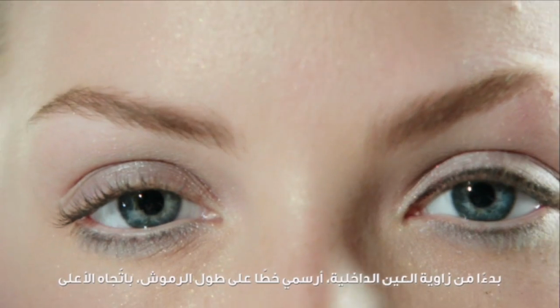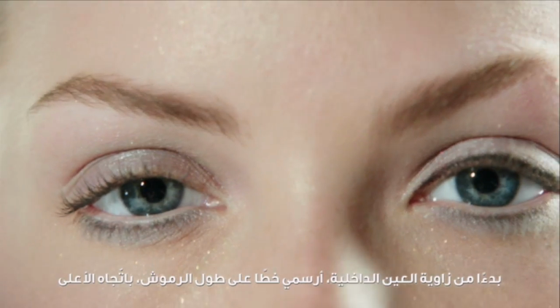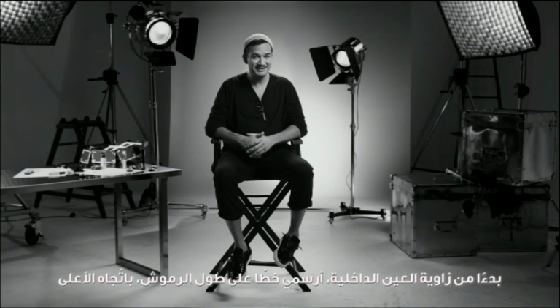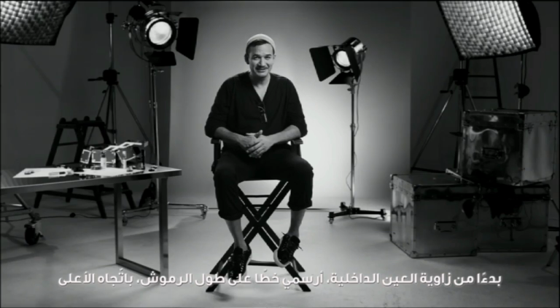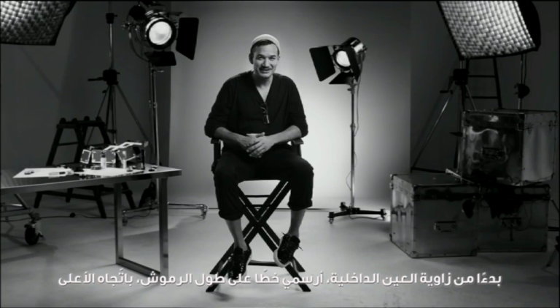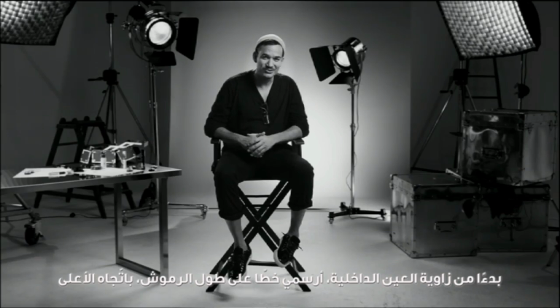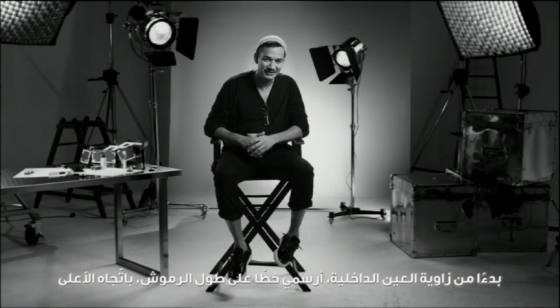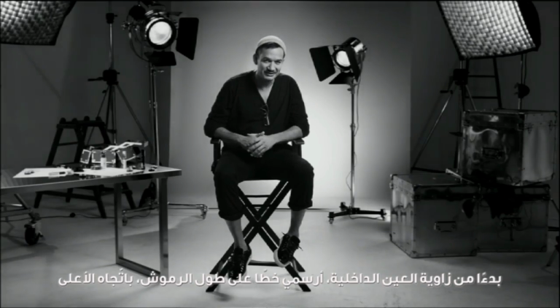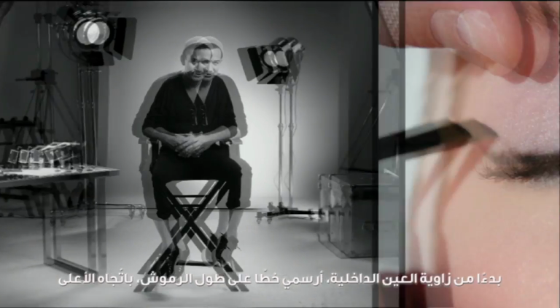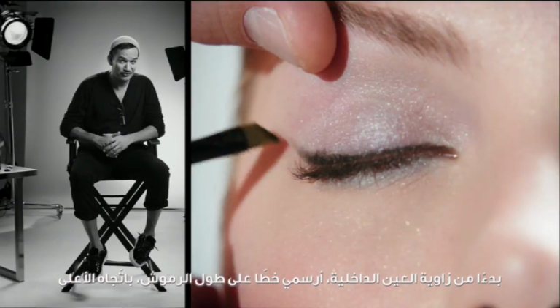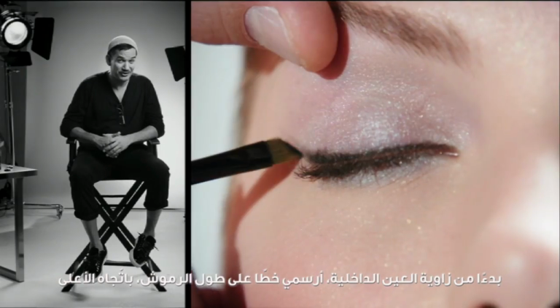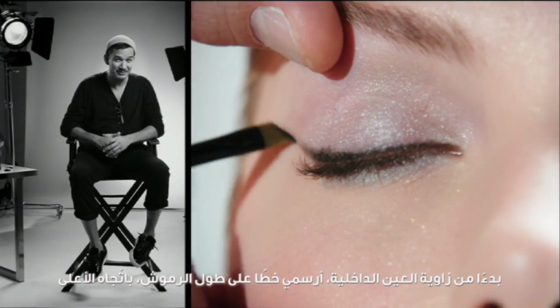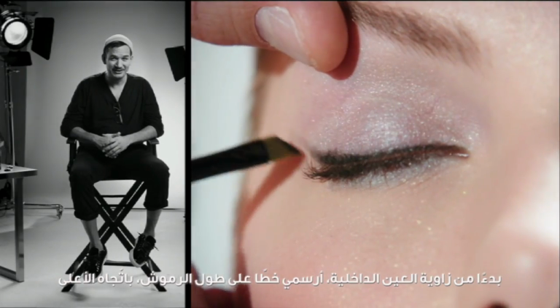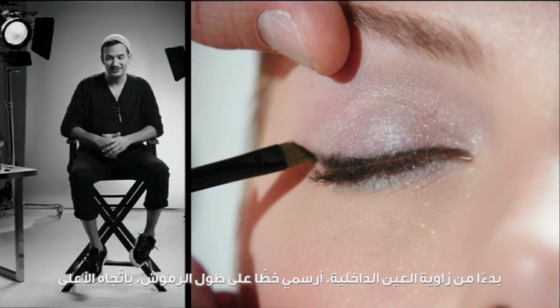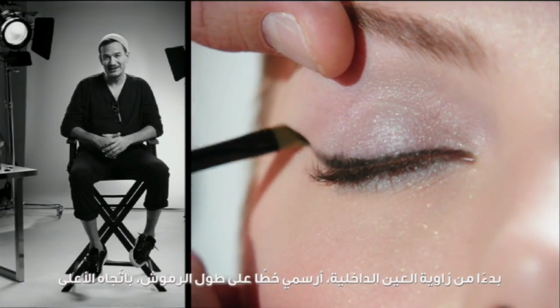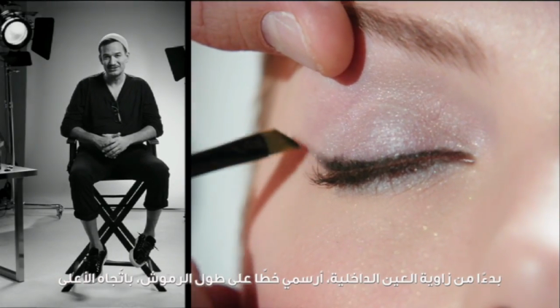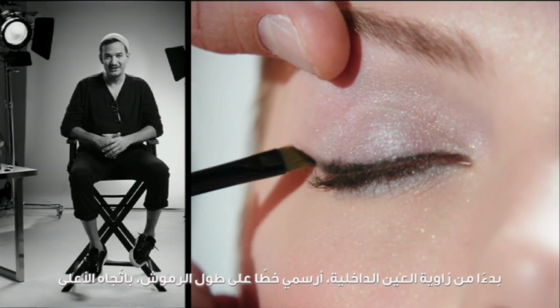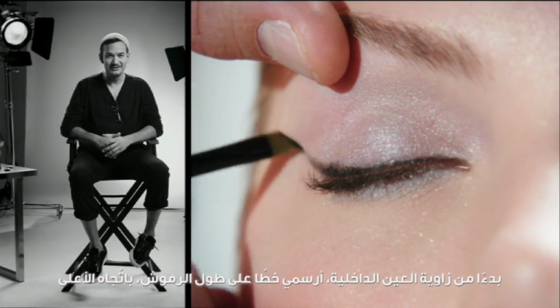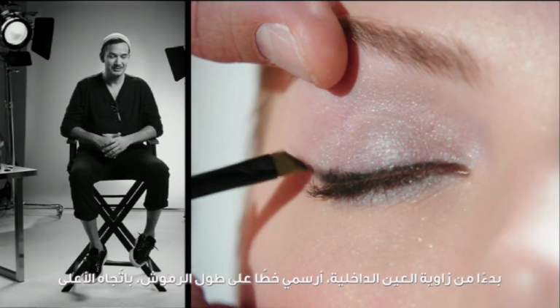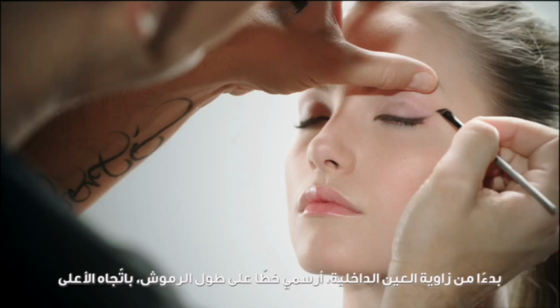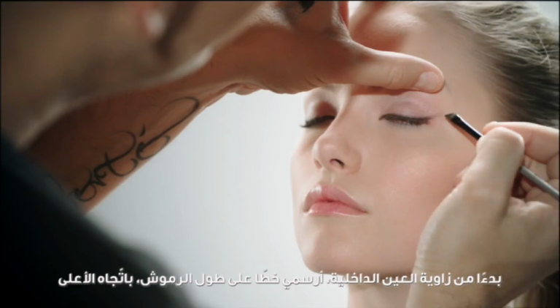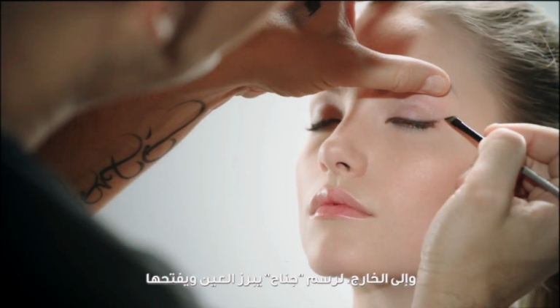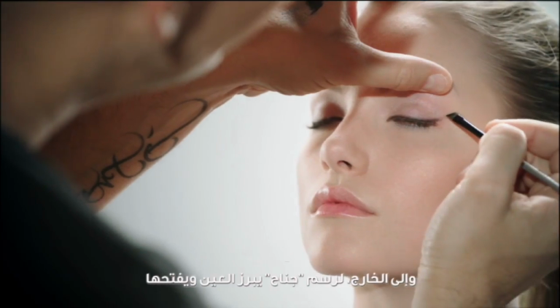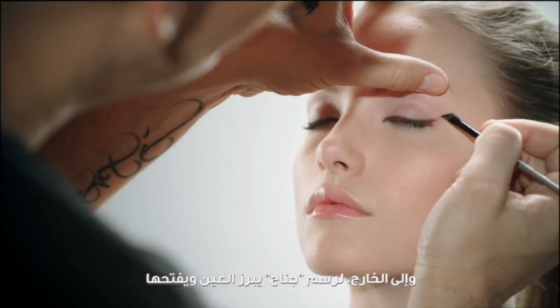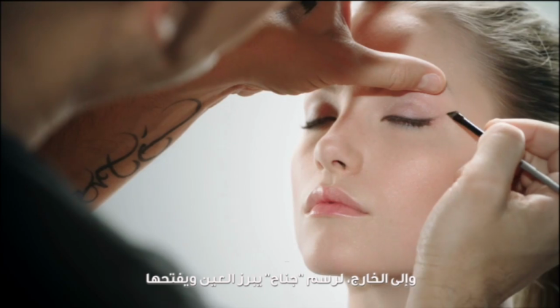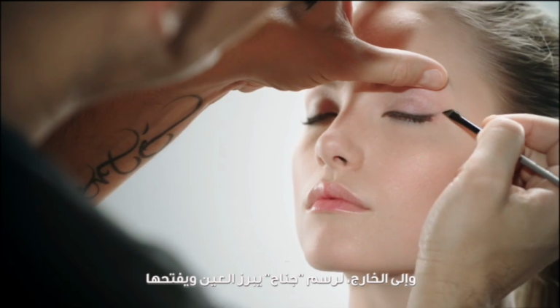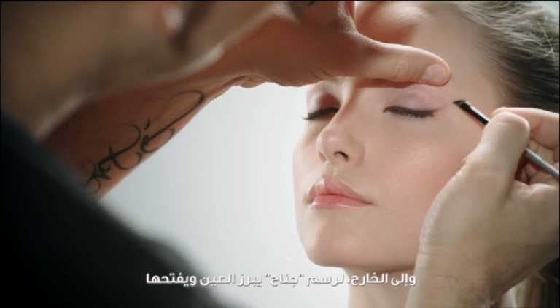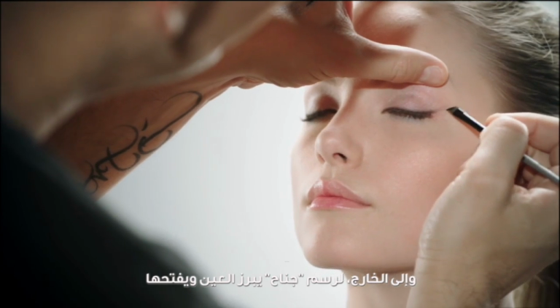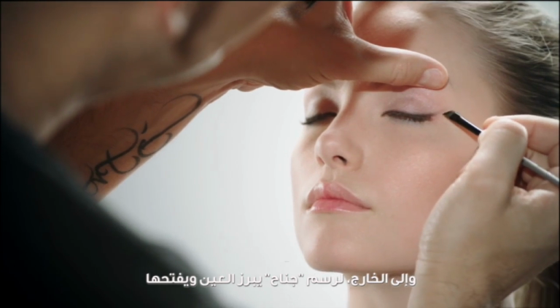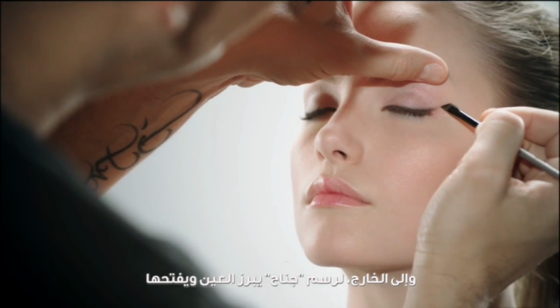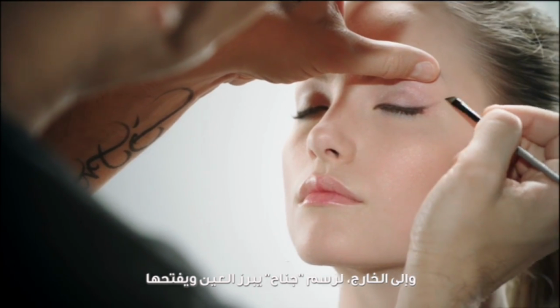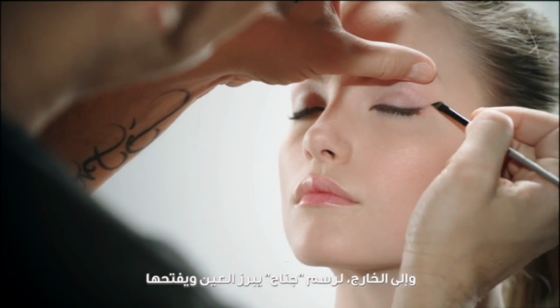Starting at the inner corner, draw firmly along the lash line, up and out, to create an eye-opening flick.